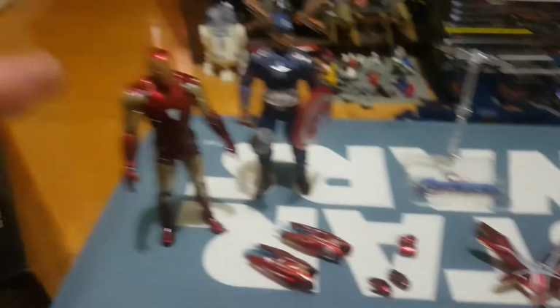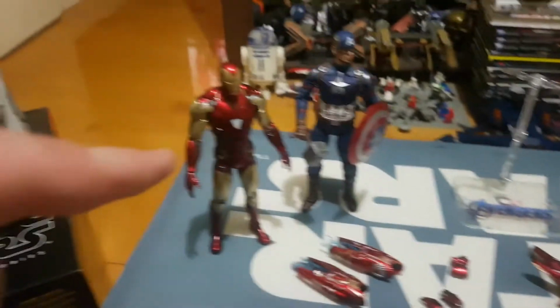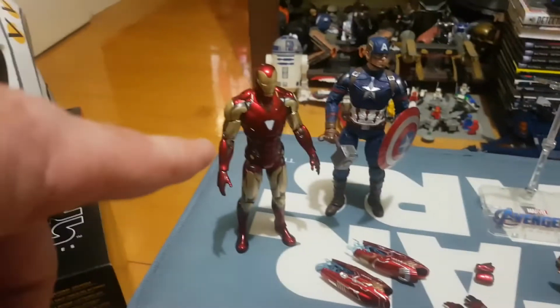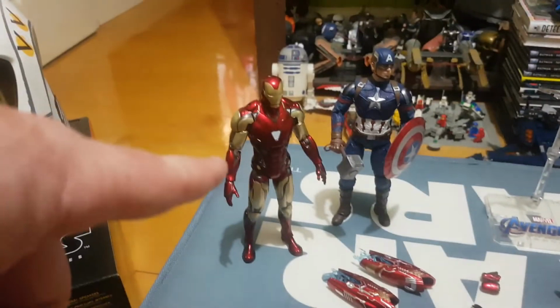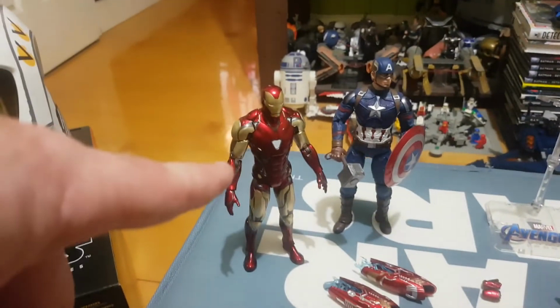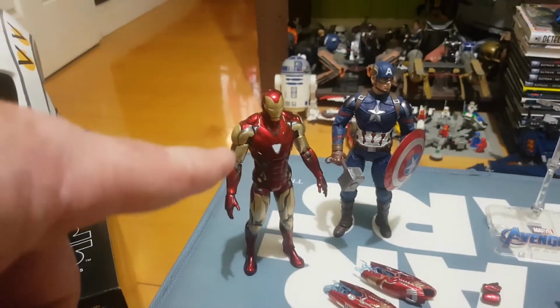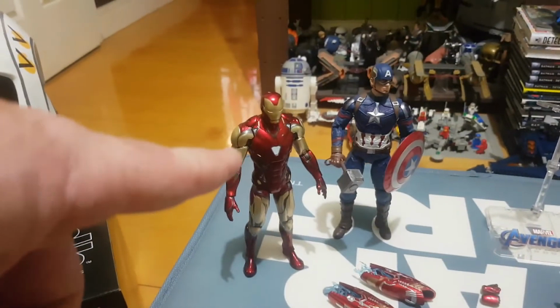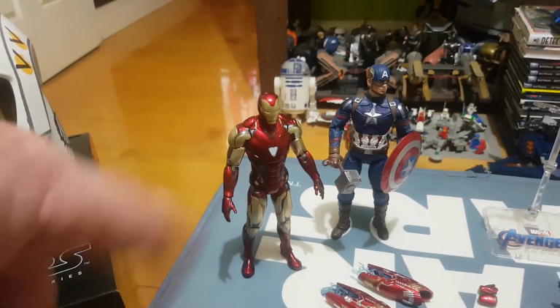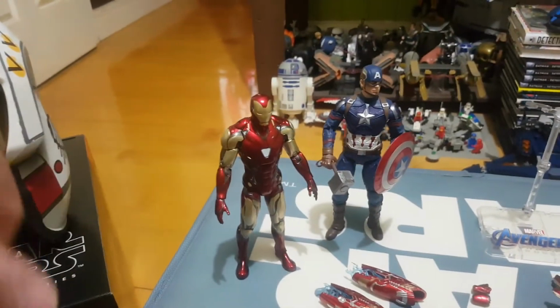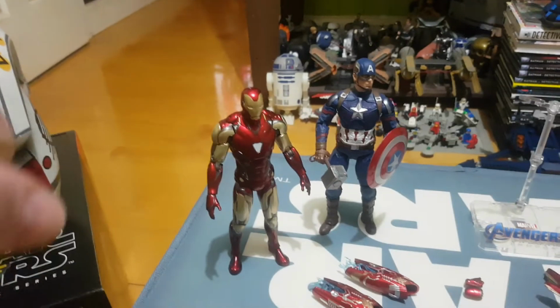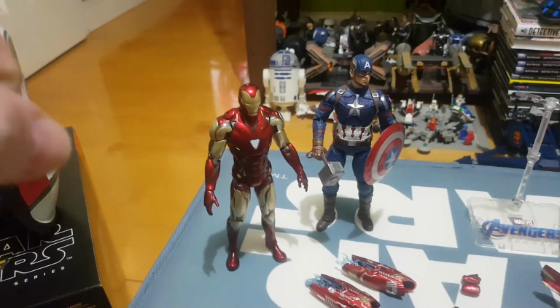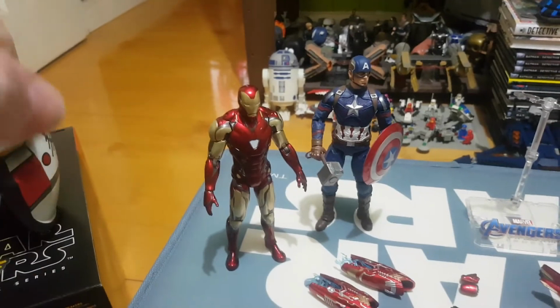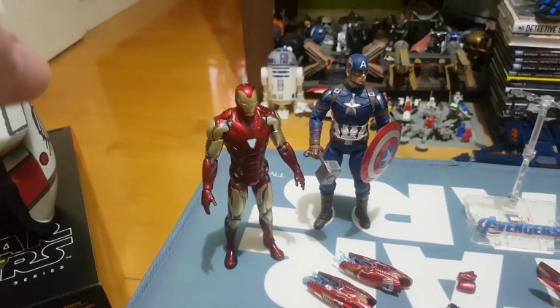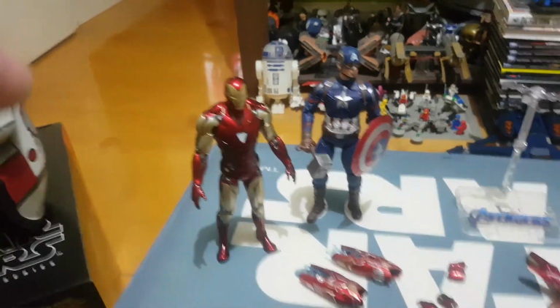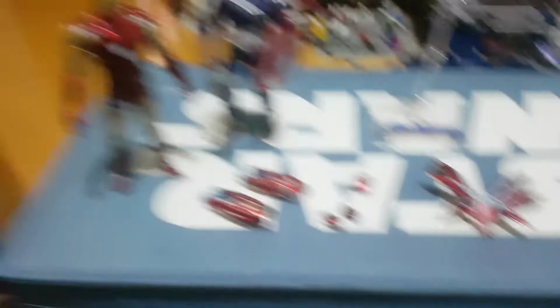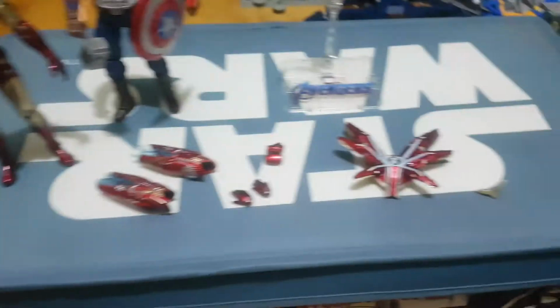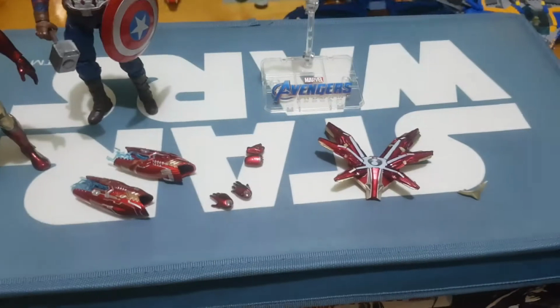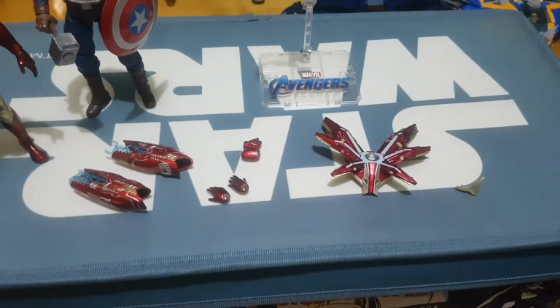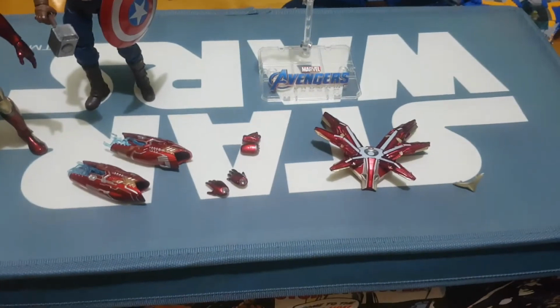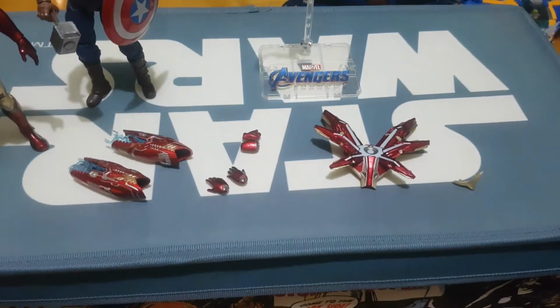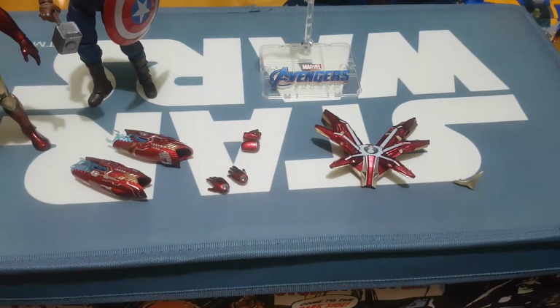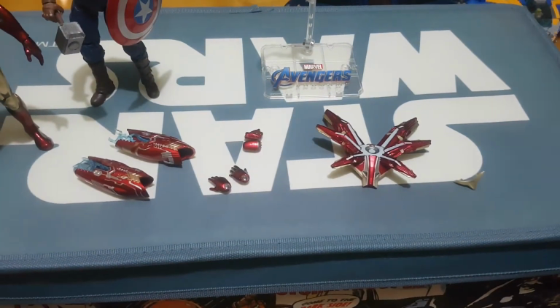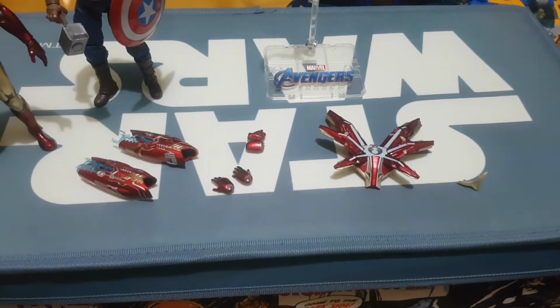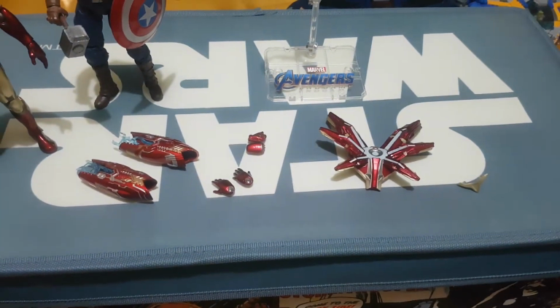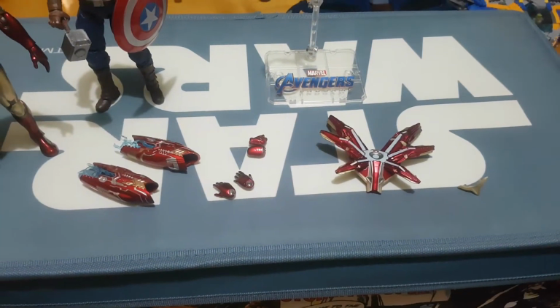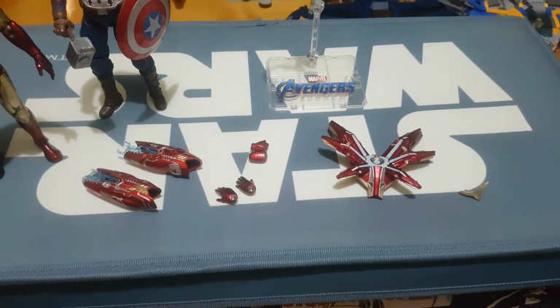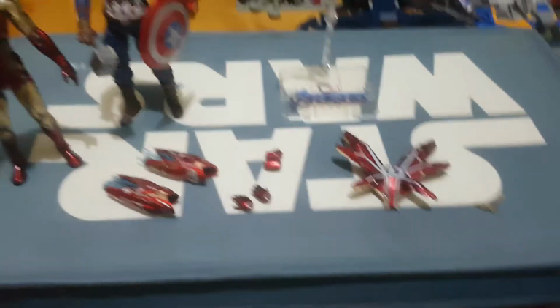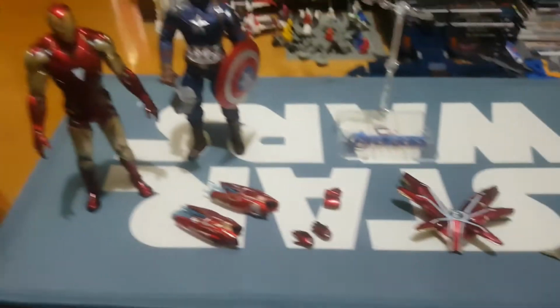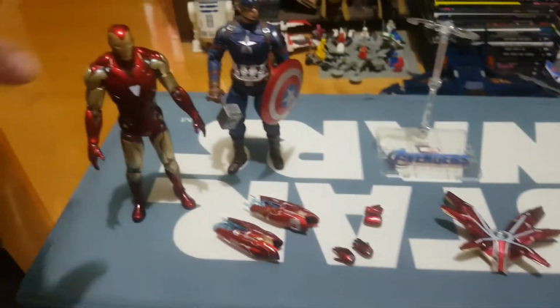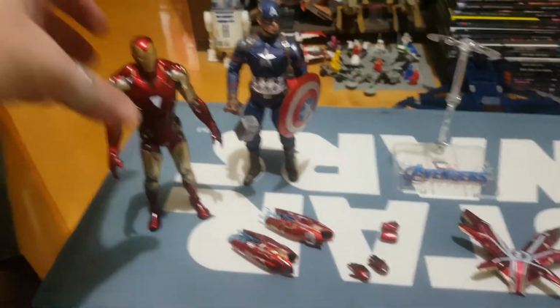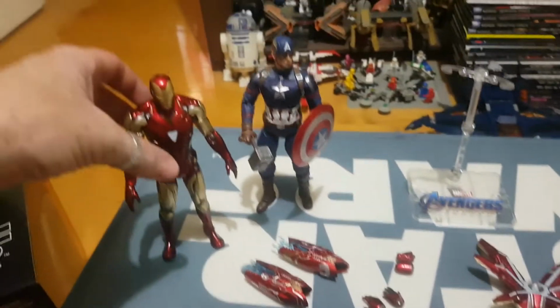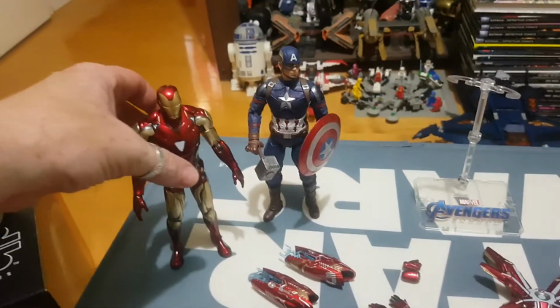Especially for the price point for what you get. It cost me about $30 with free shipping on AliExpress, and it came with all these wonderful accessories, which I'll go through in a minute.